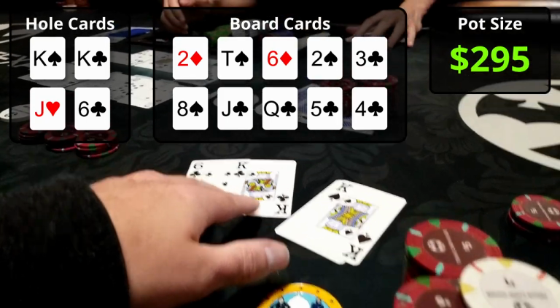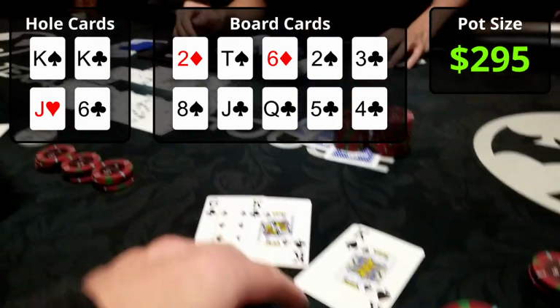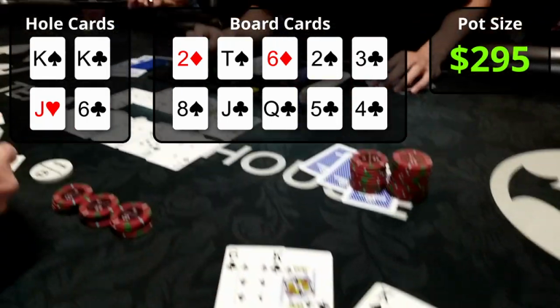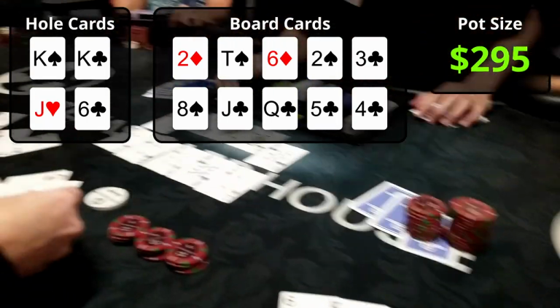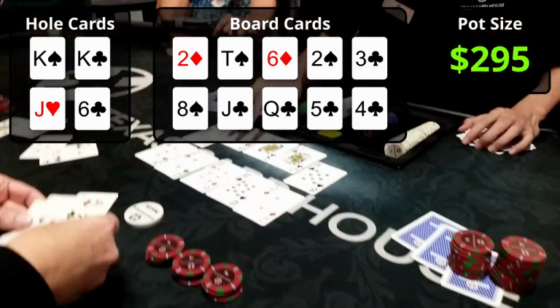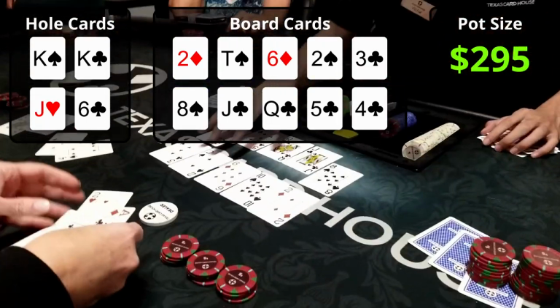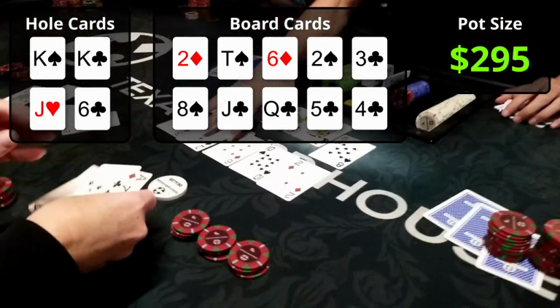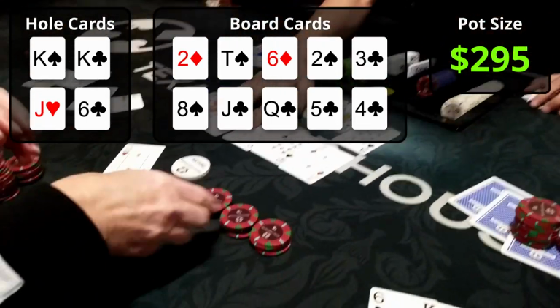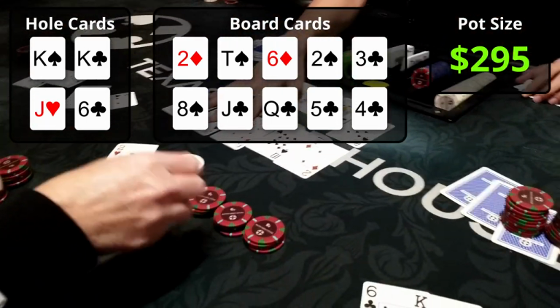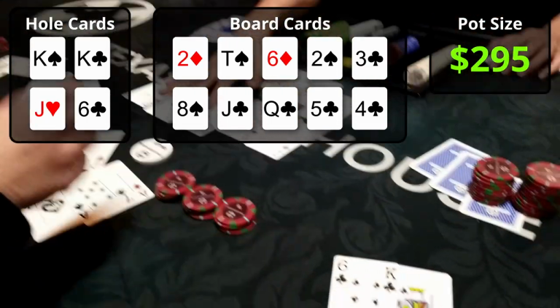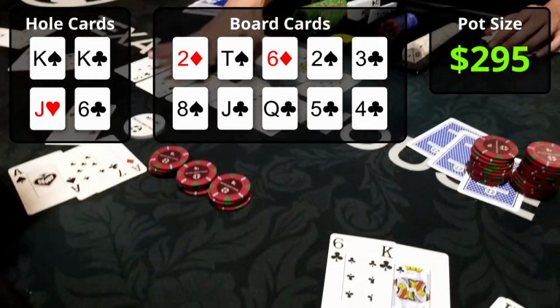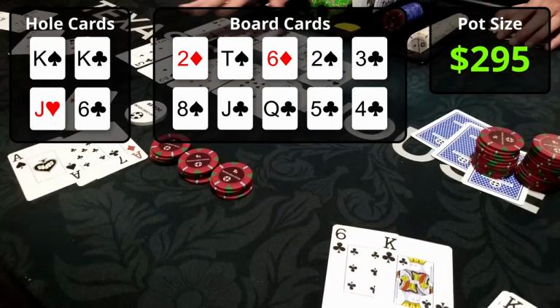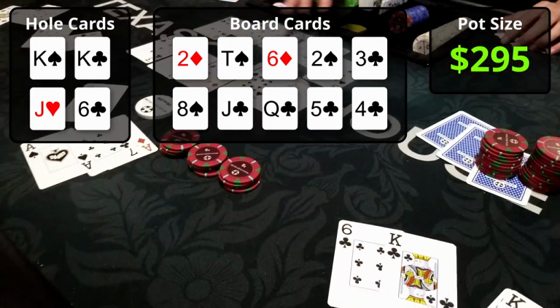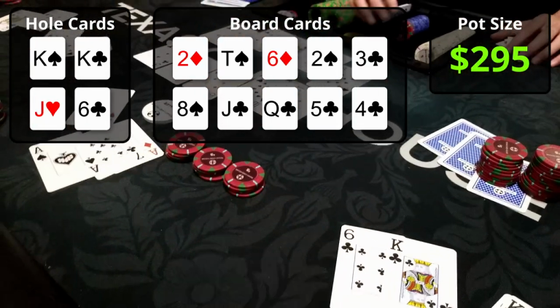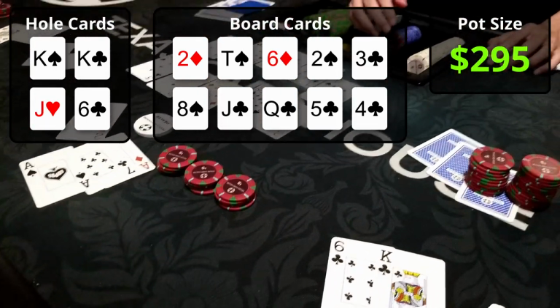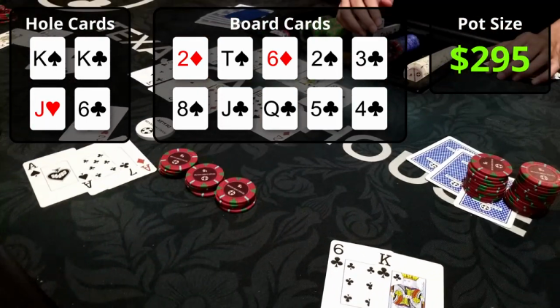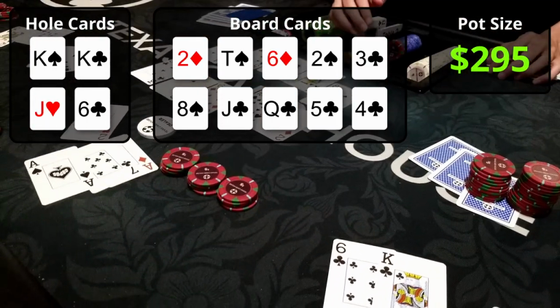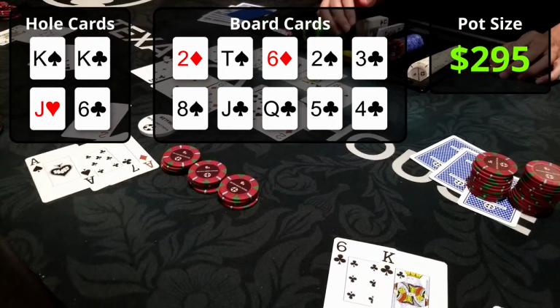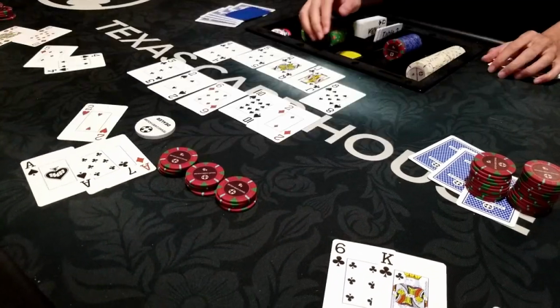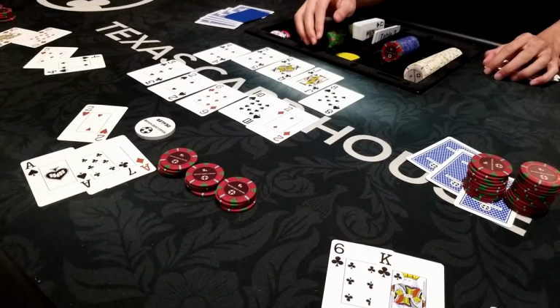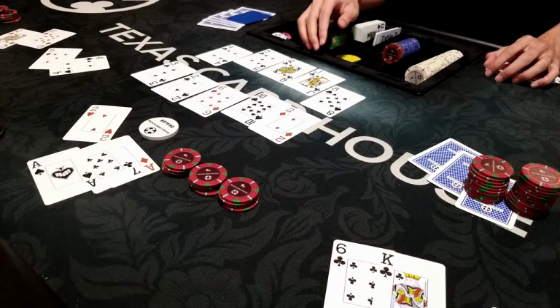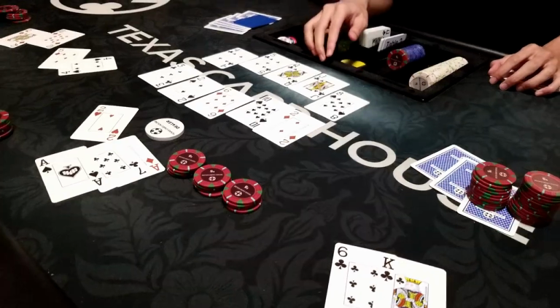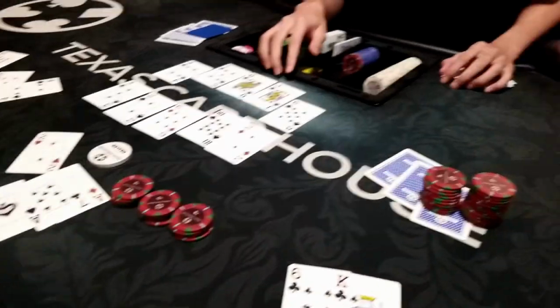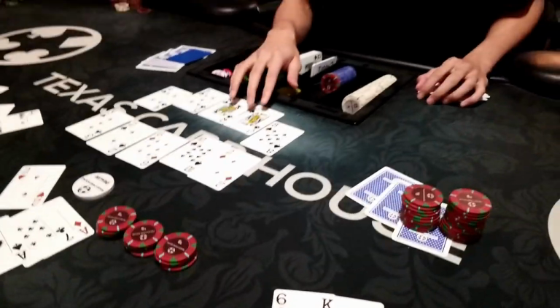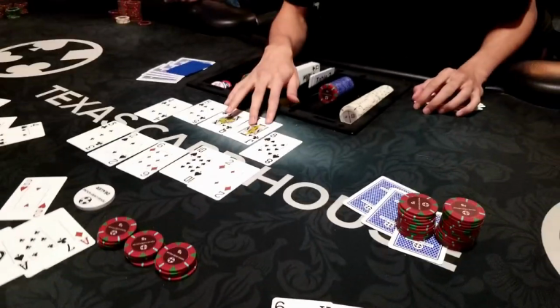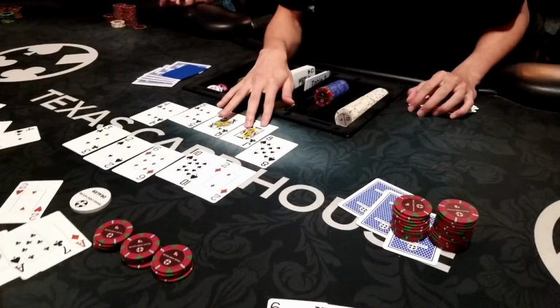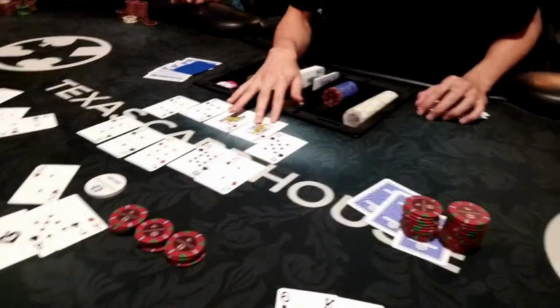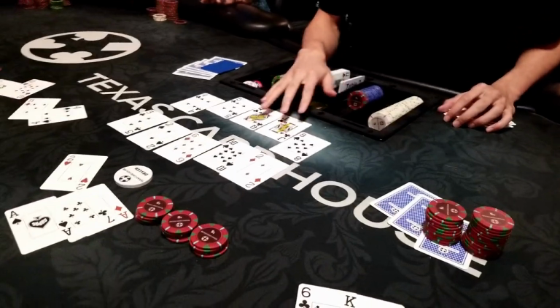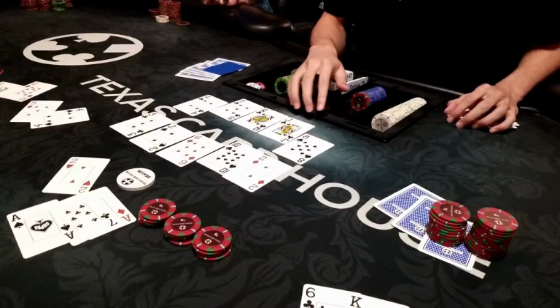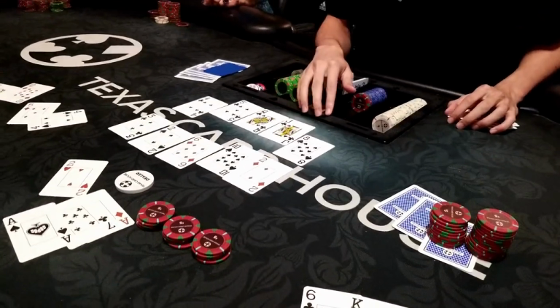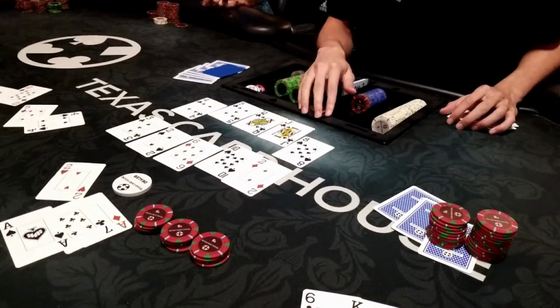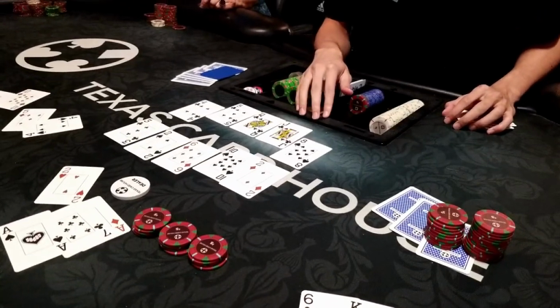I bet $60 trying to get value from both players, and both call. We go to showdown — I see ace-ace-7-2 for trips on top, and queen-10-5-4 with diamonds for a straight on top. My king-high flush is good on the bottom board, and I scoop half the pot for $145.